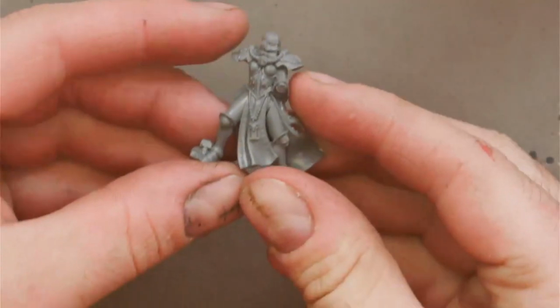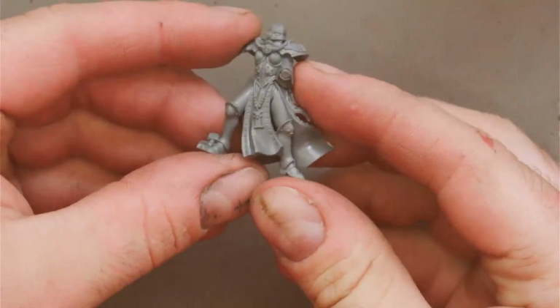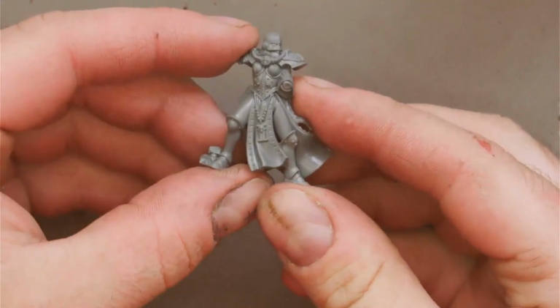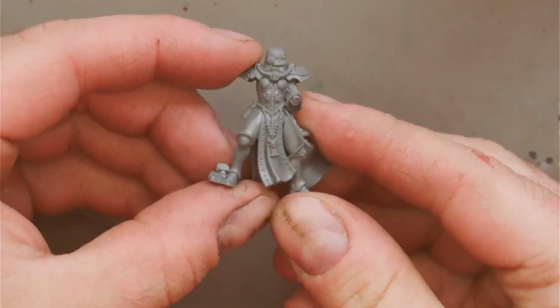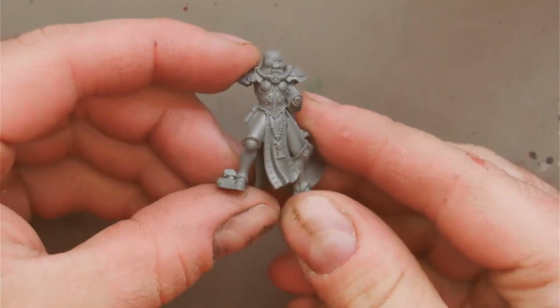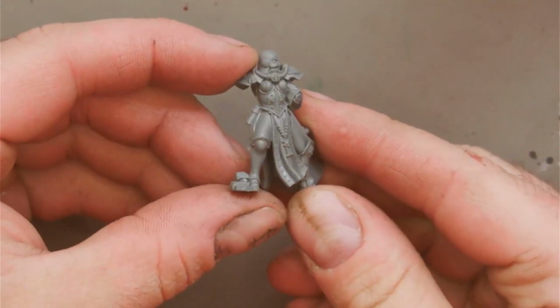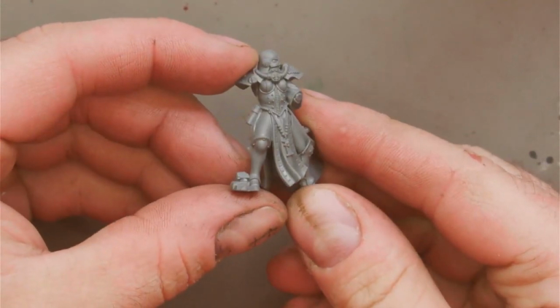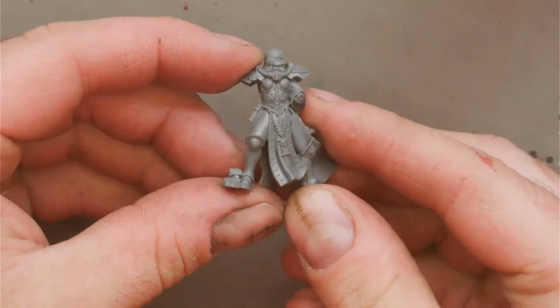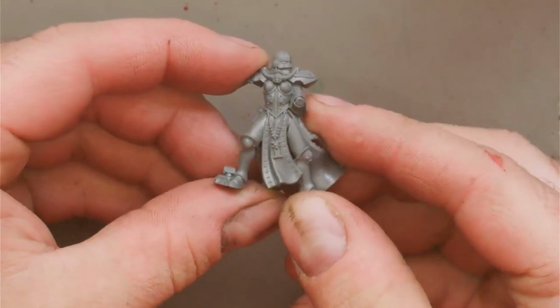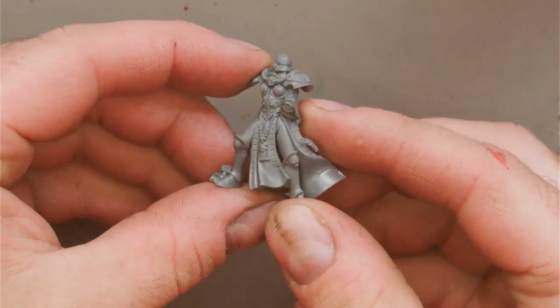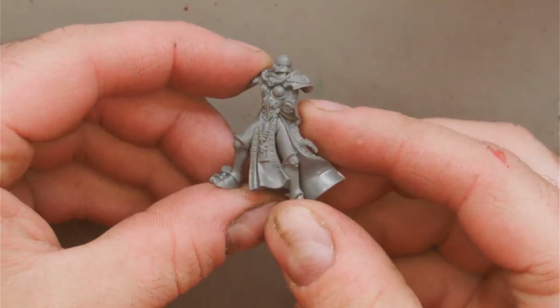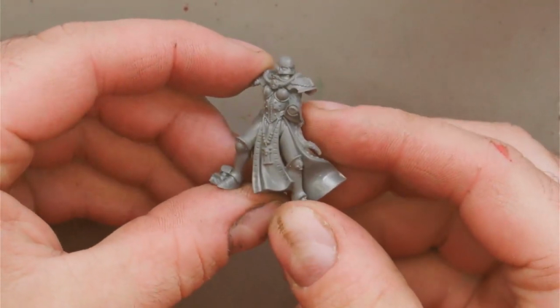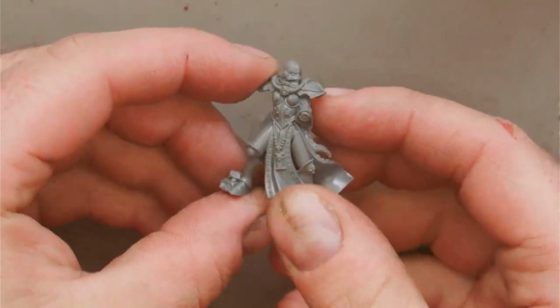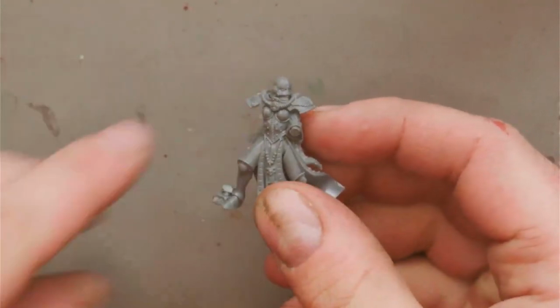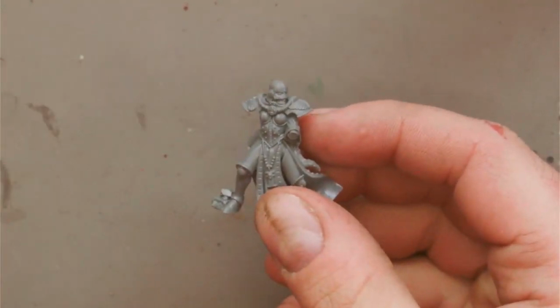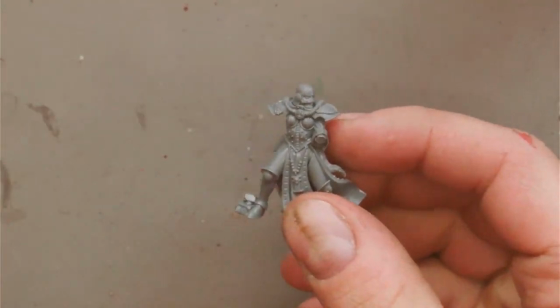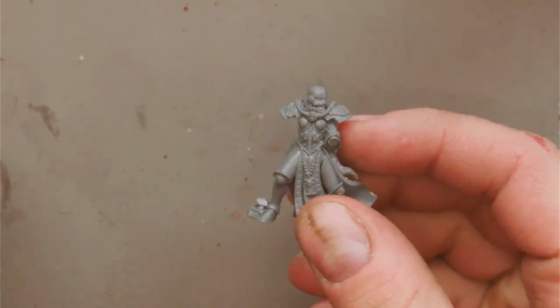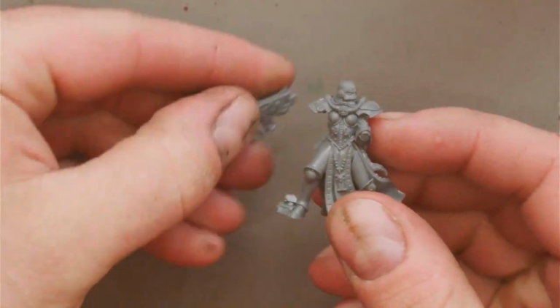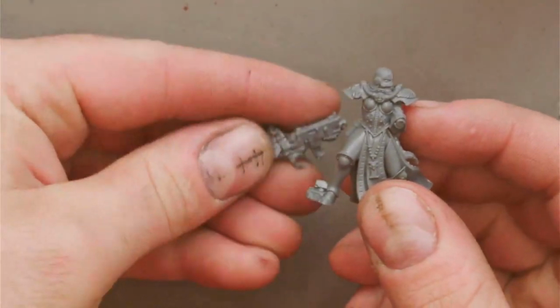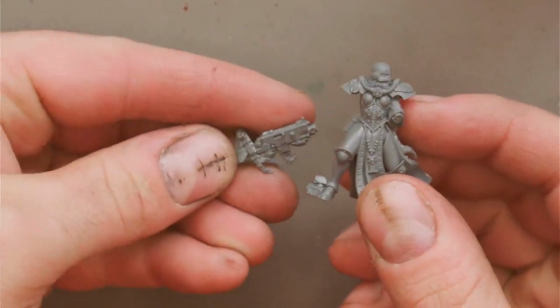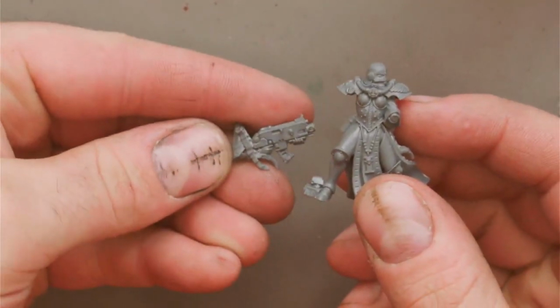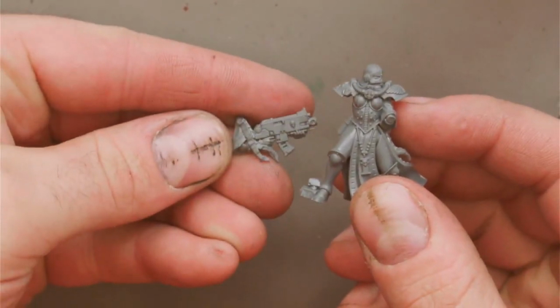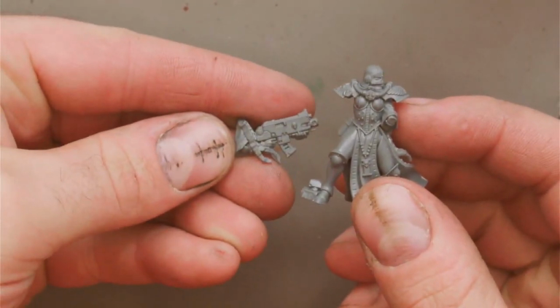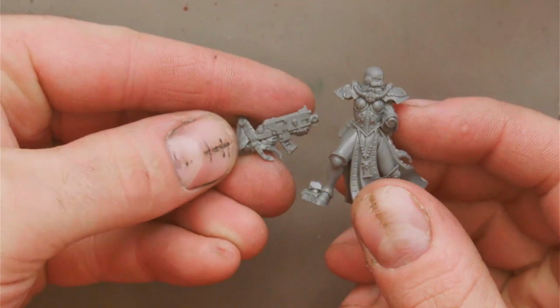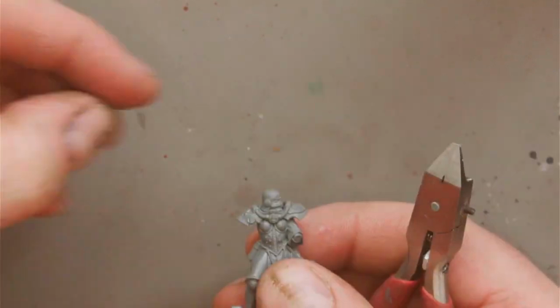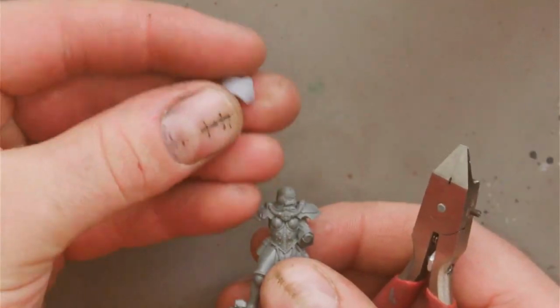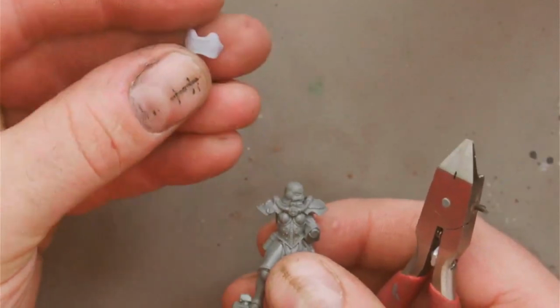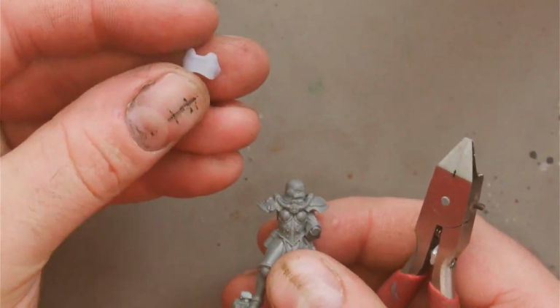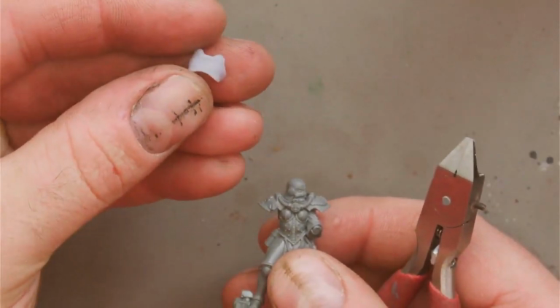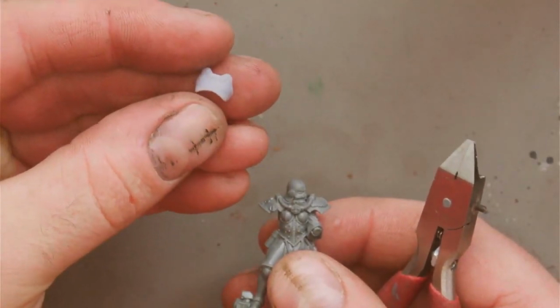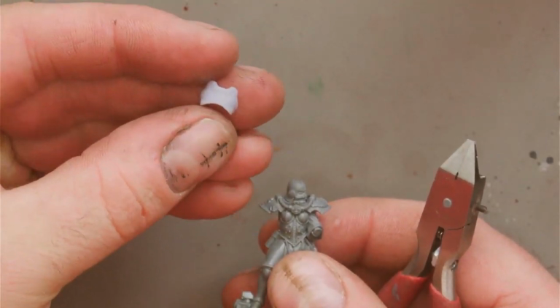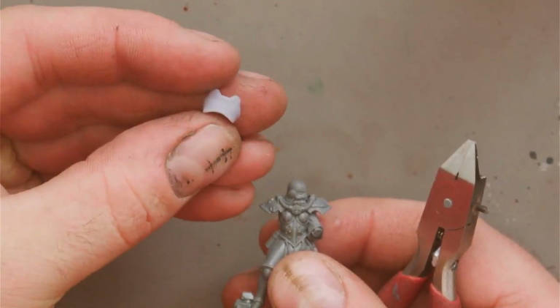First, assemble the model to about this point. Don't attach the arms and weapons just yet, but we will need them later. You'll also need the actual breastplate piece.